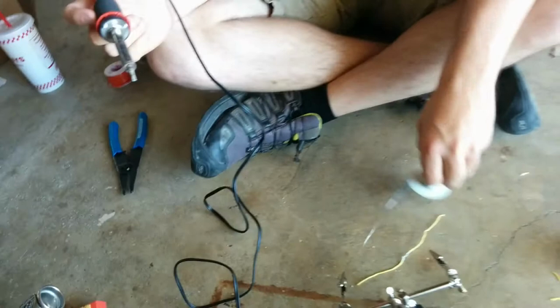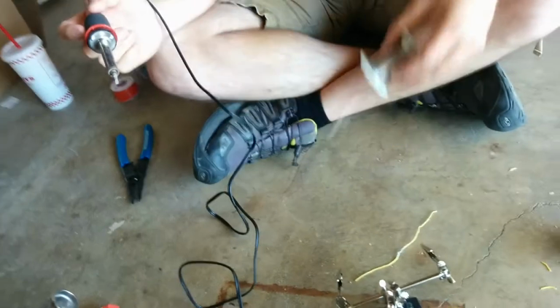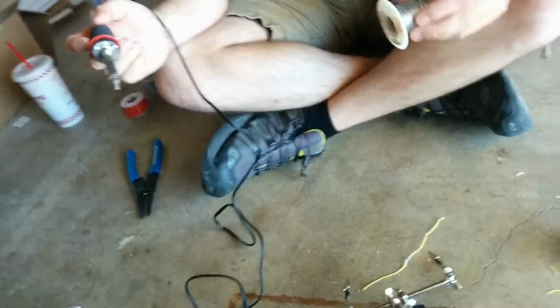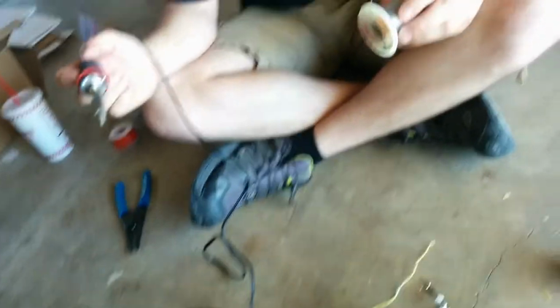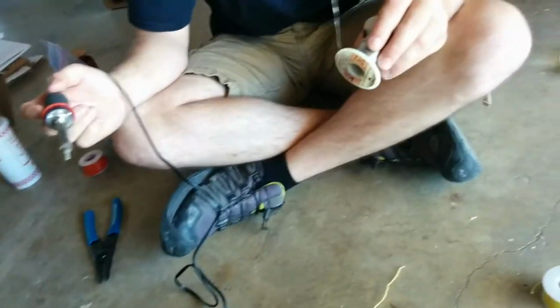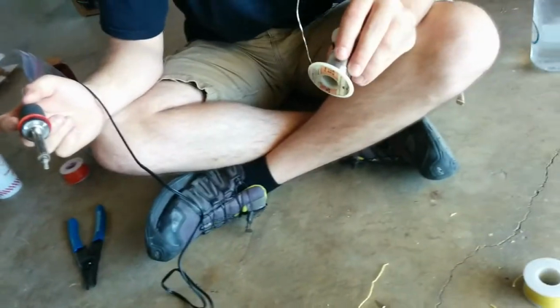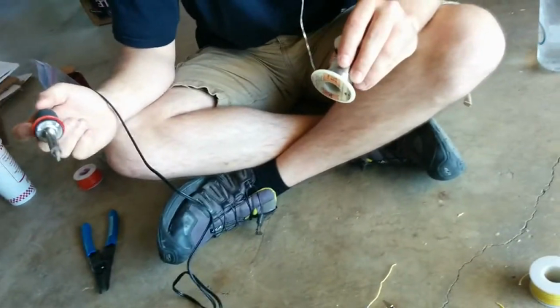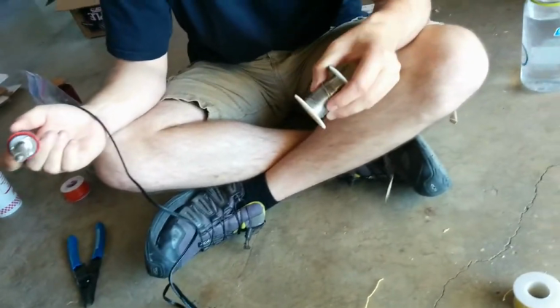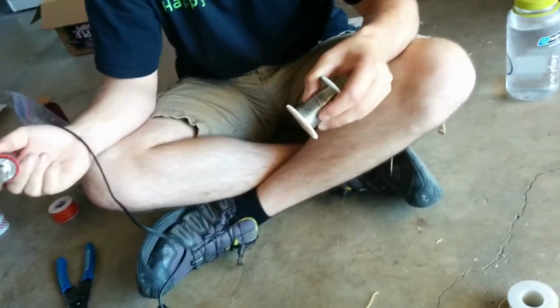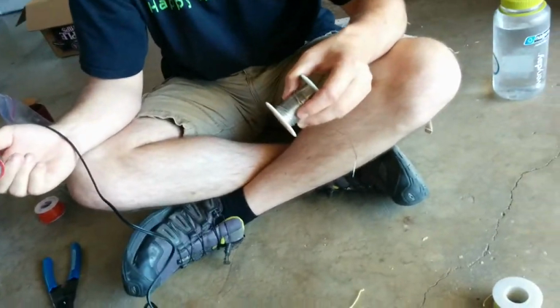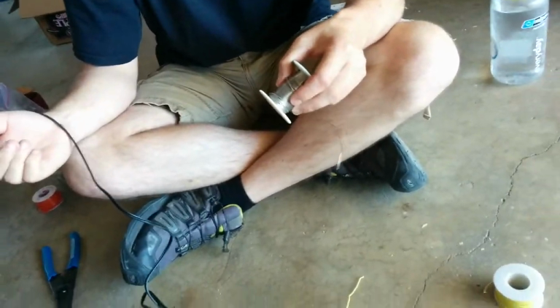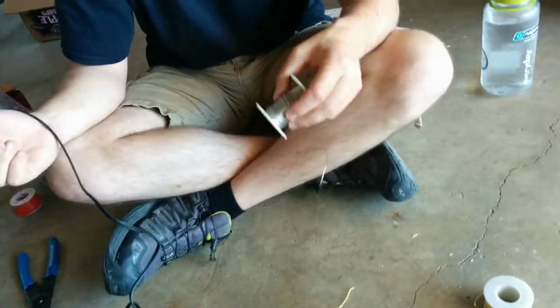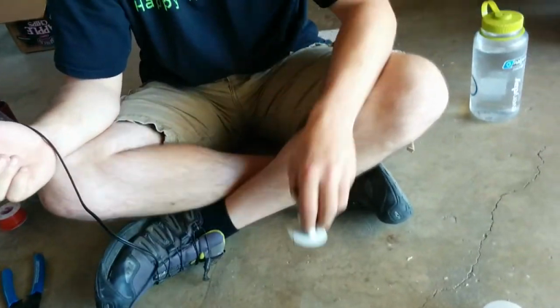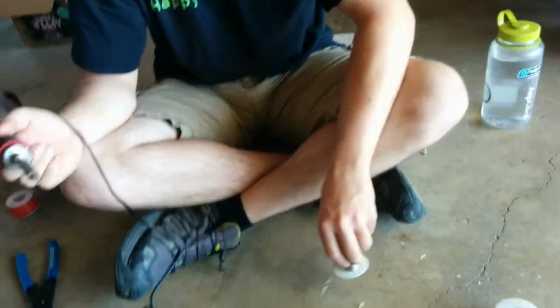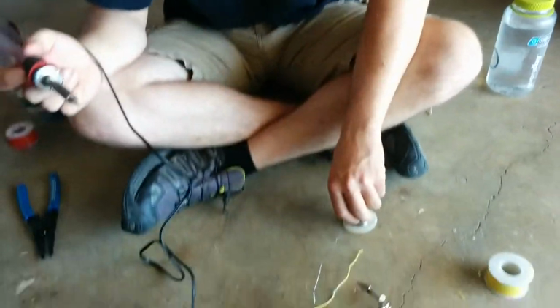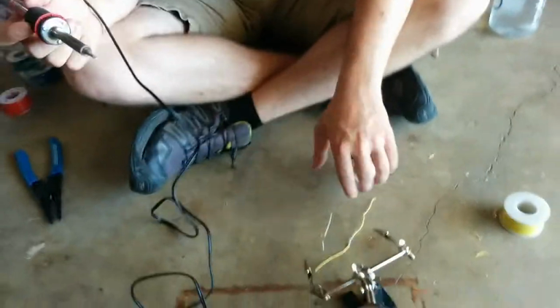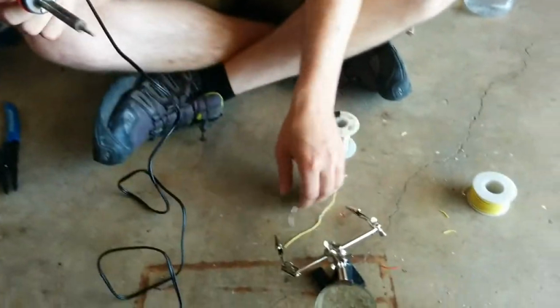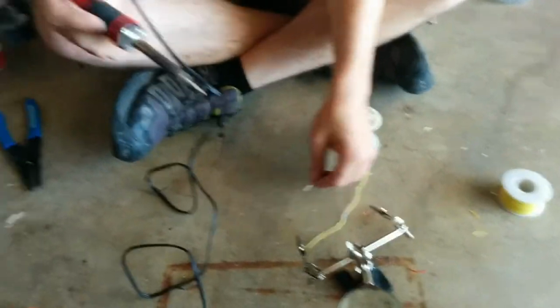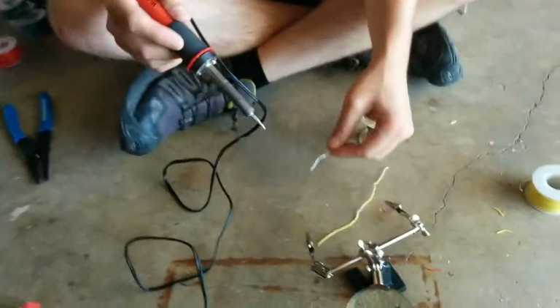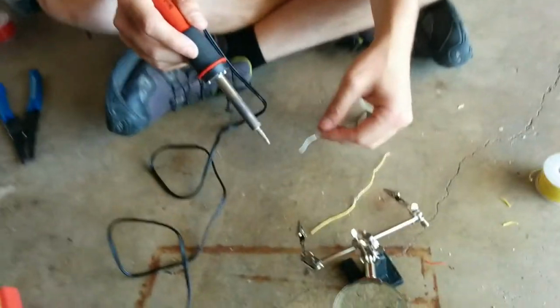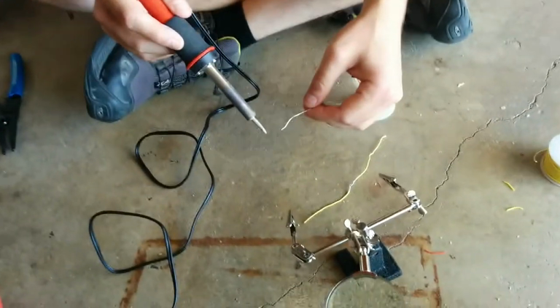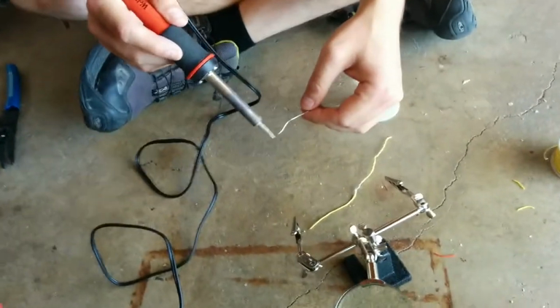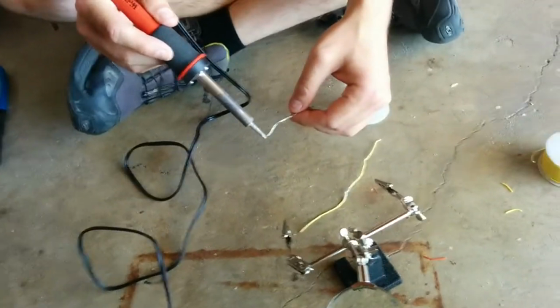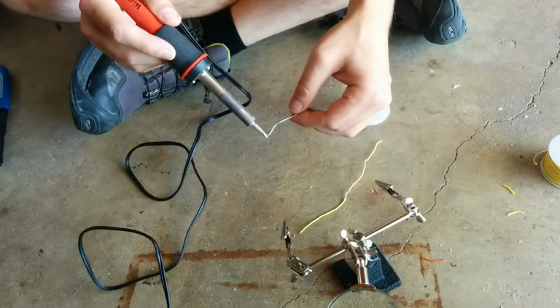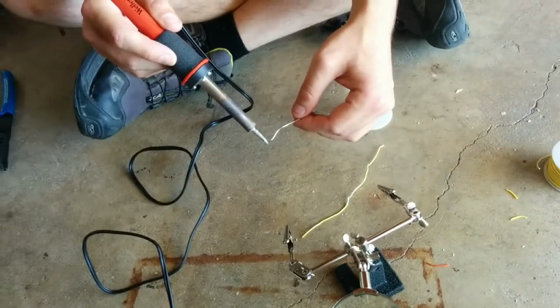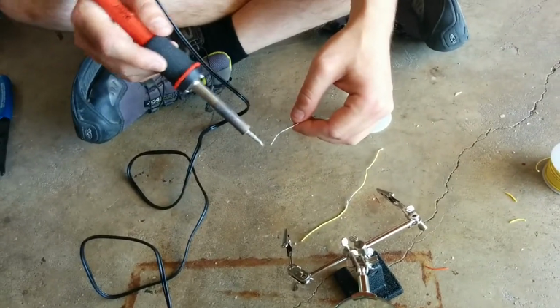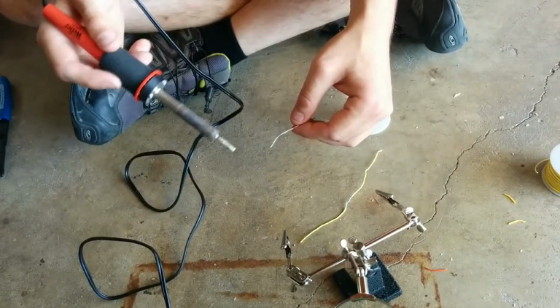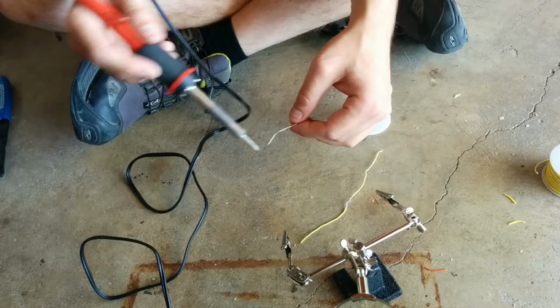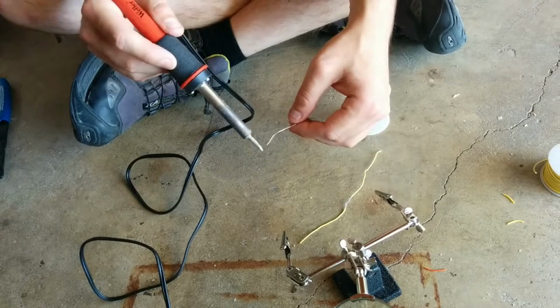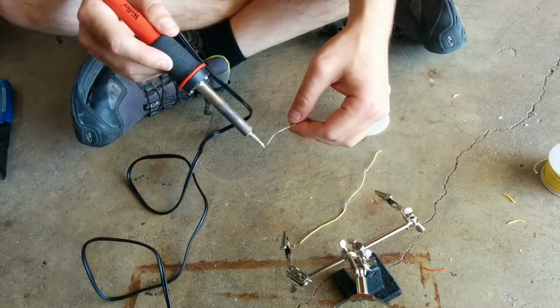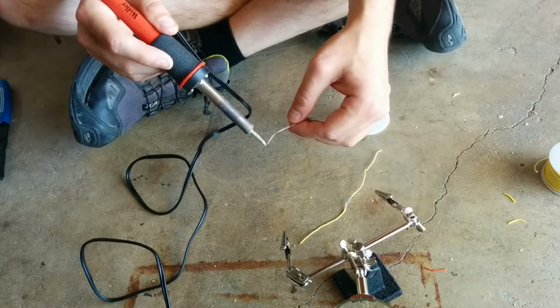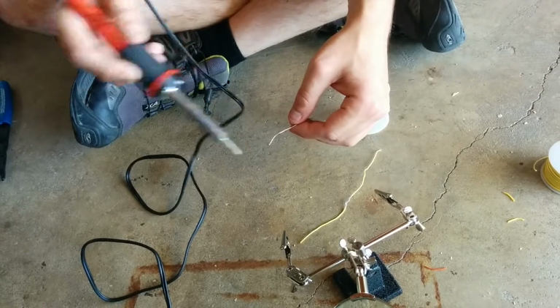This is solder. It looks like wire, but when you touch it to the end of the soldering iron, it melts.